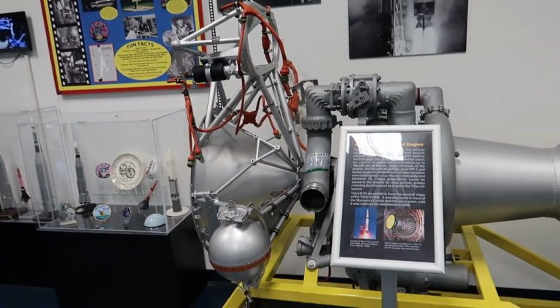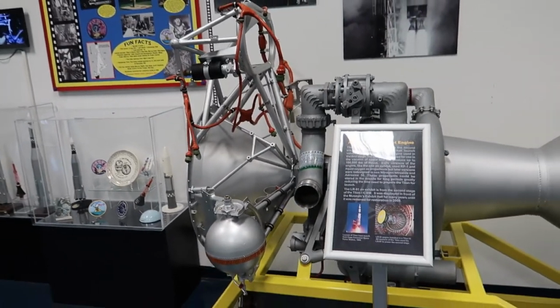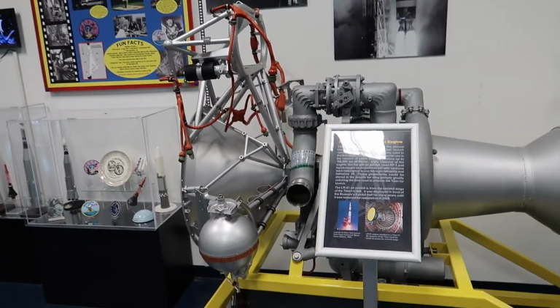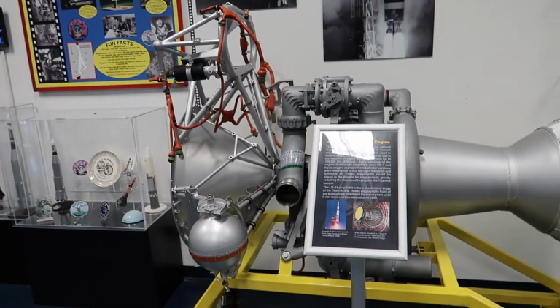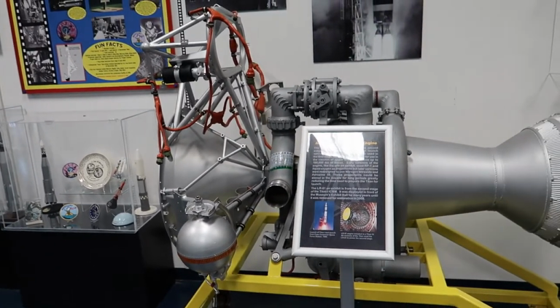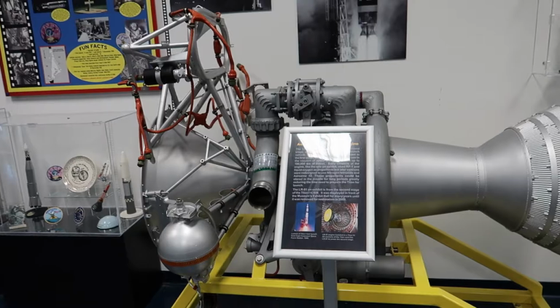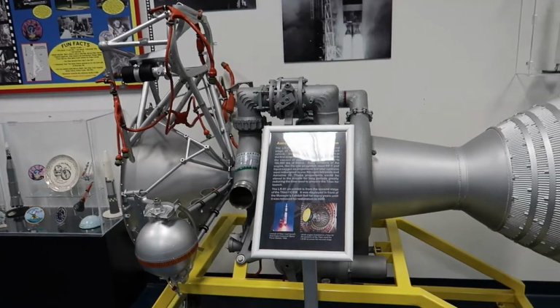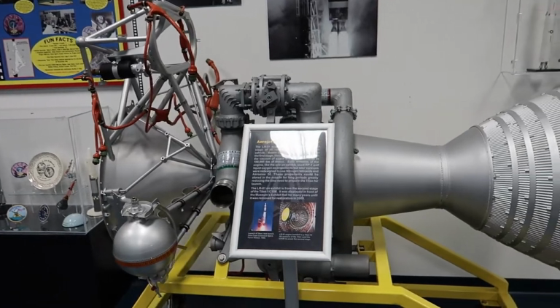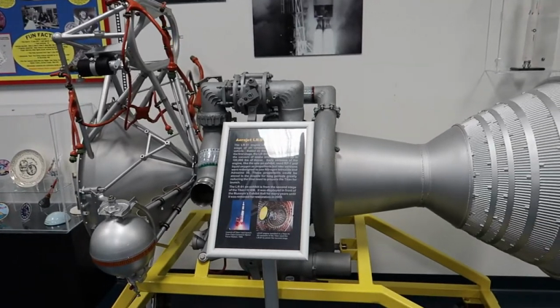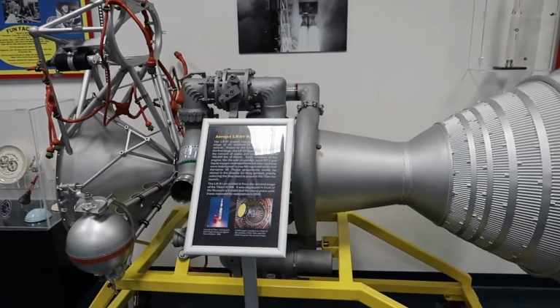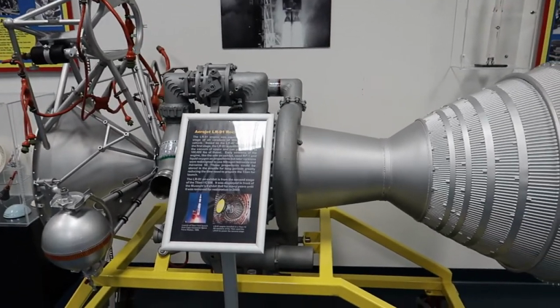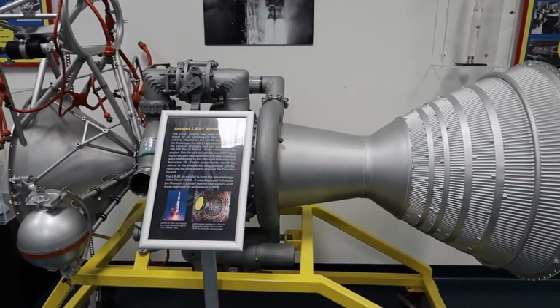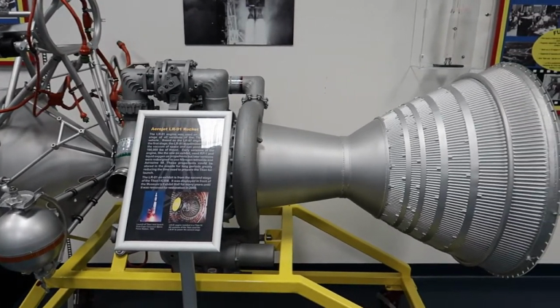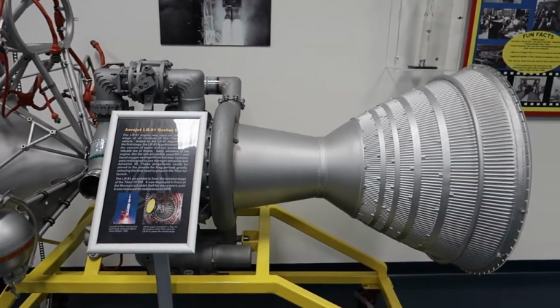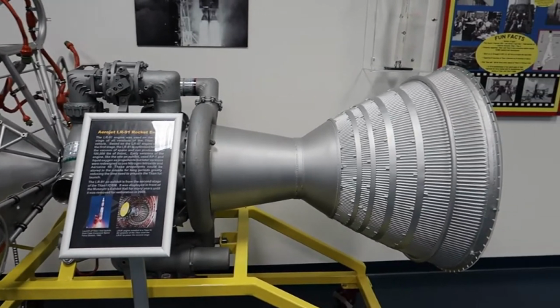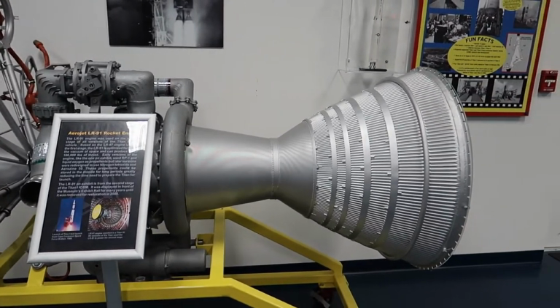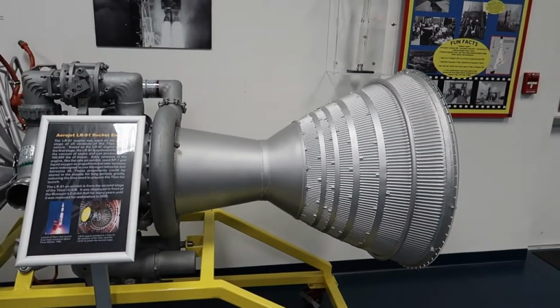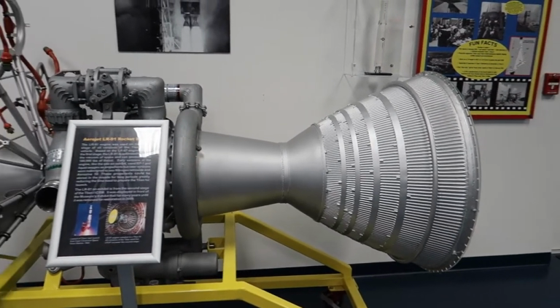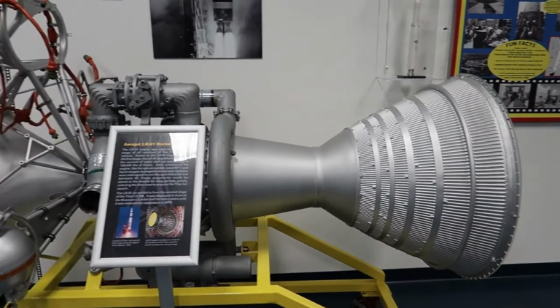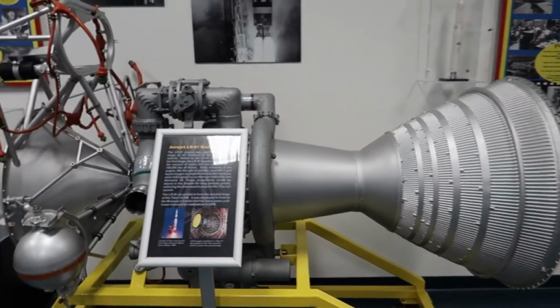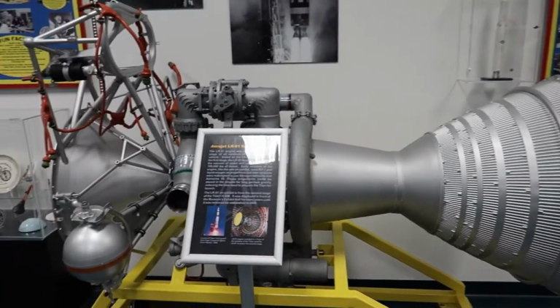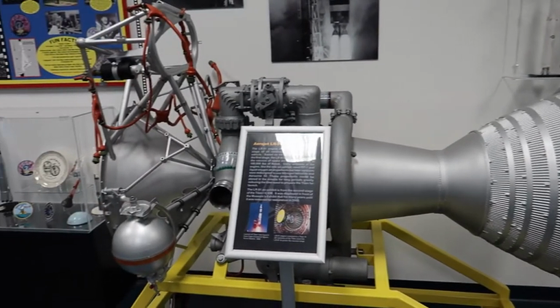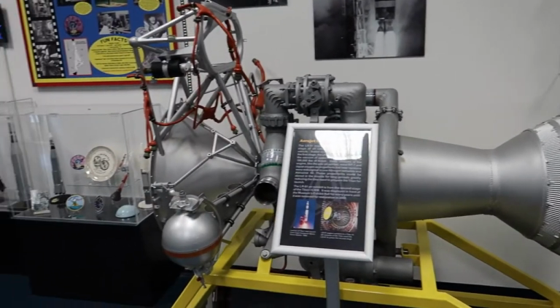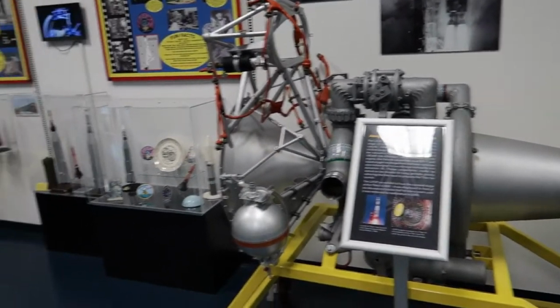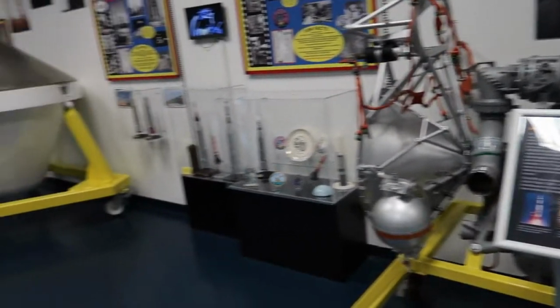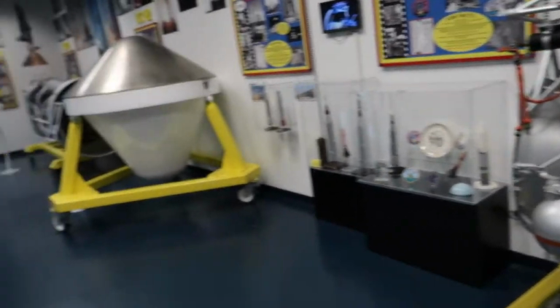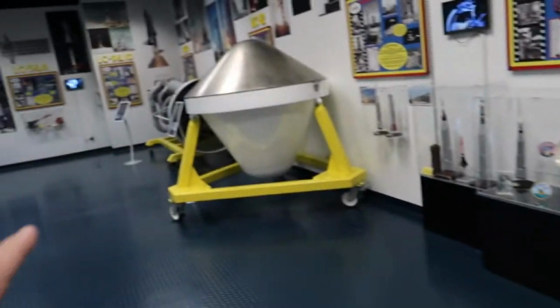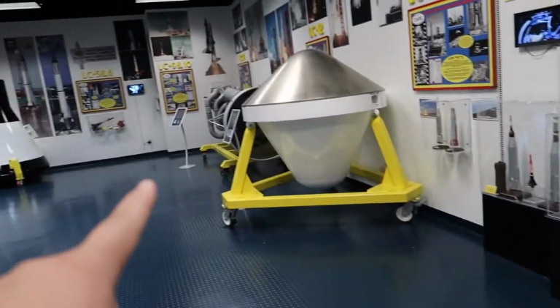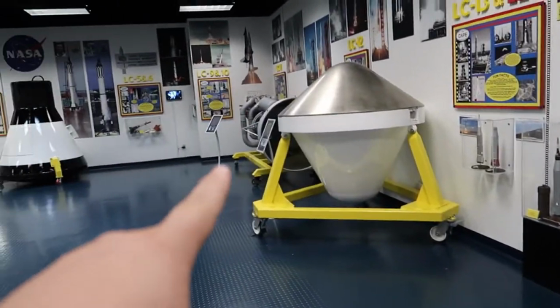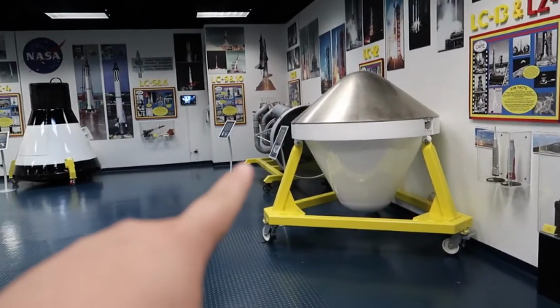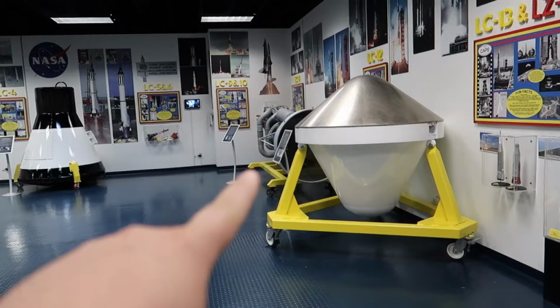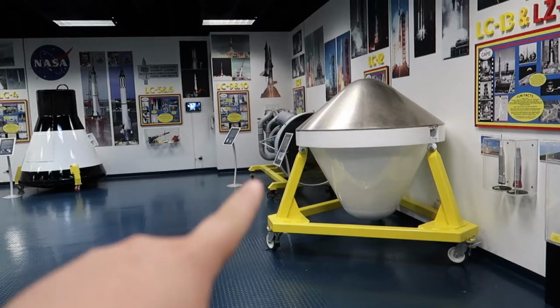And here is the second stage to the same rocket that is right over there.